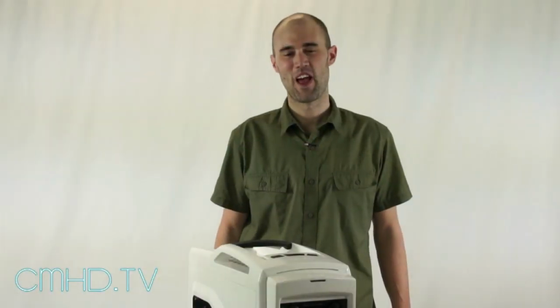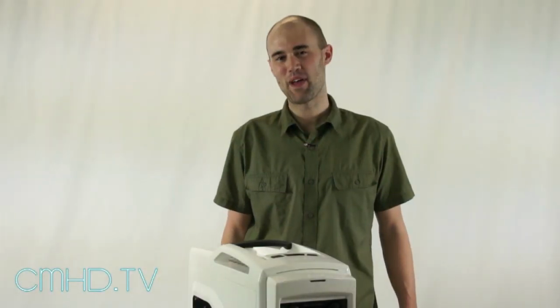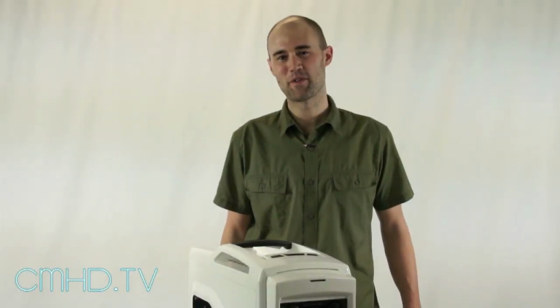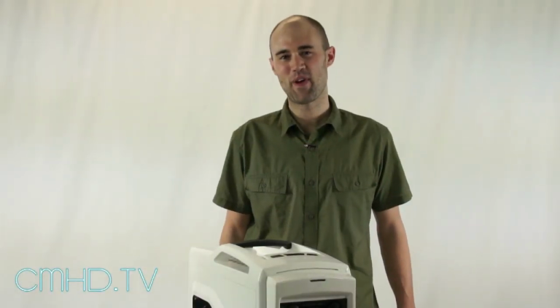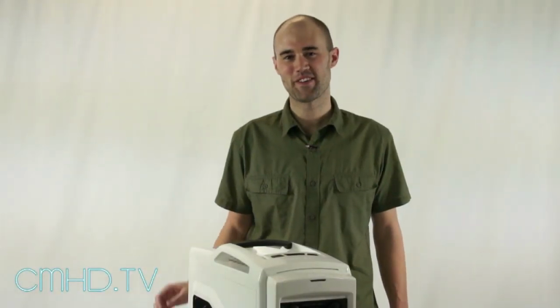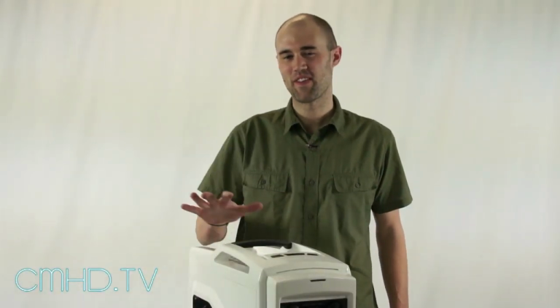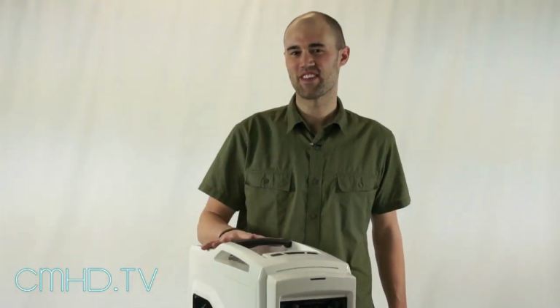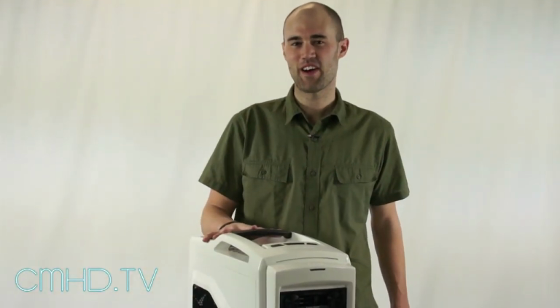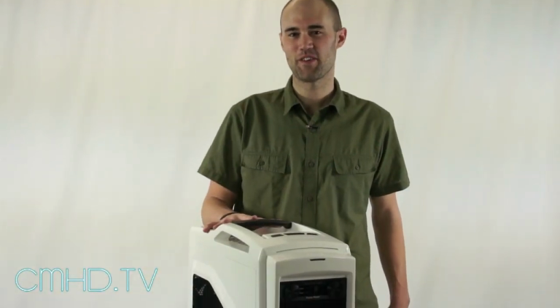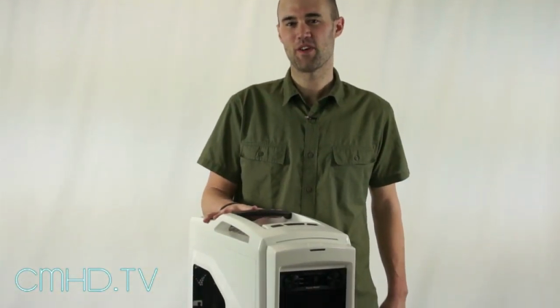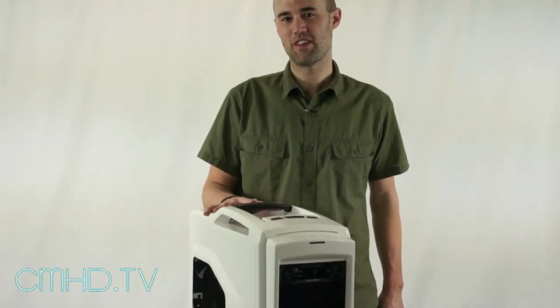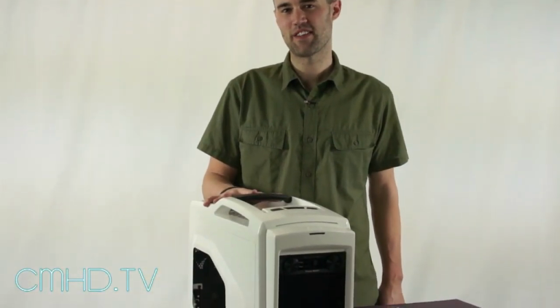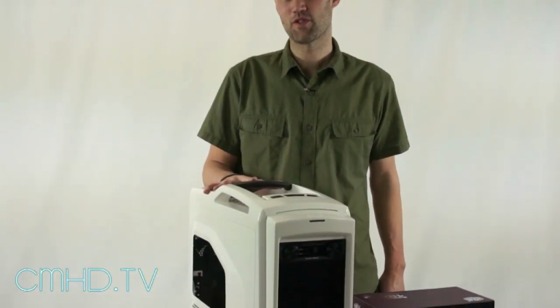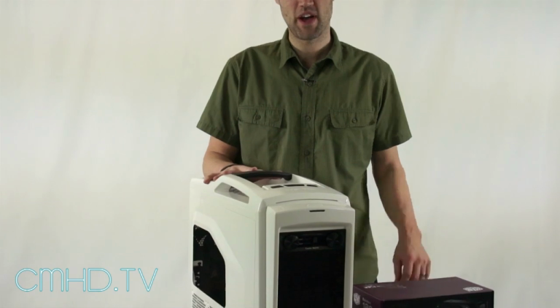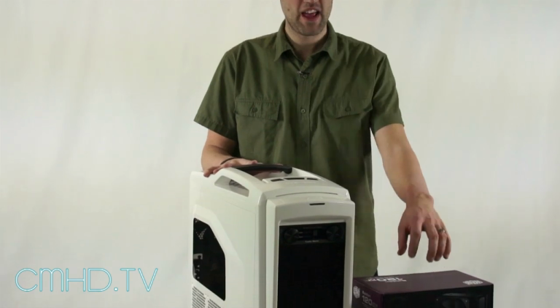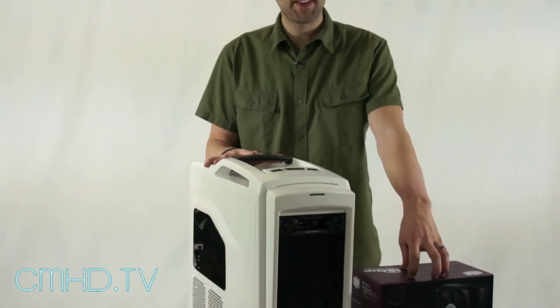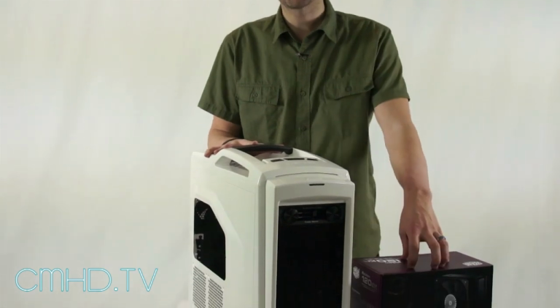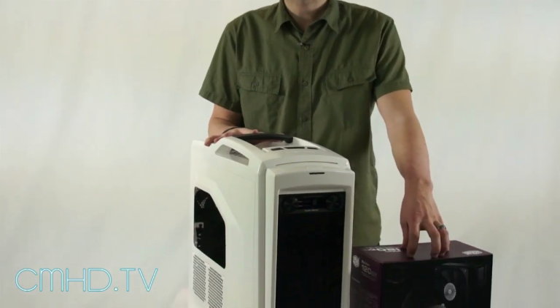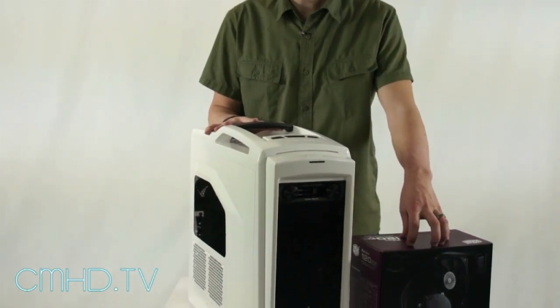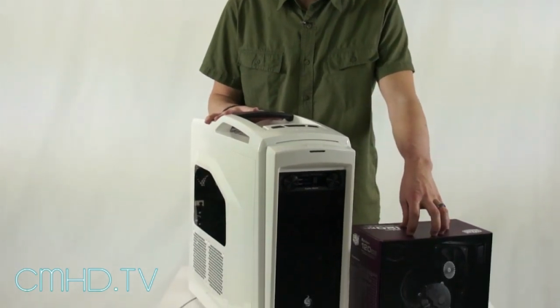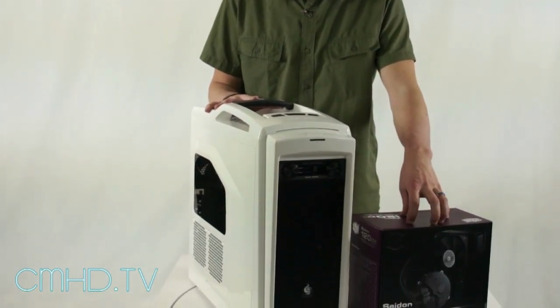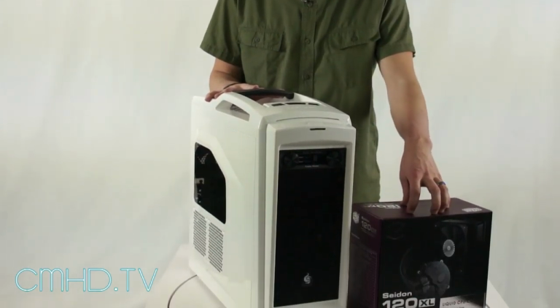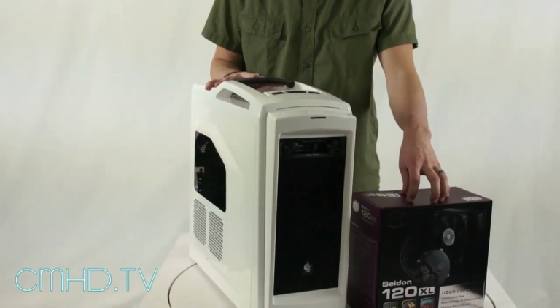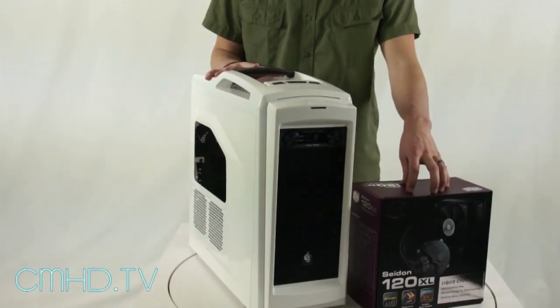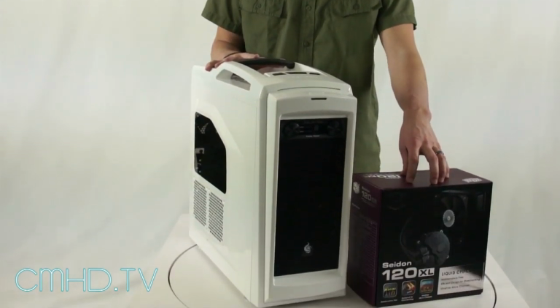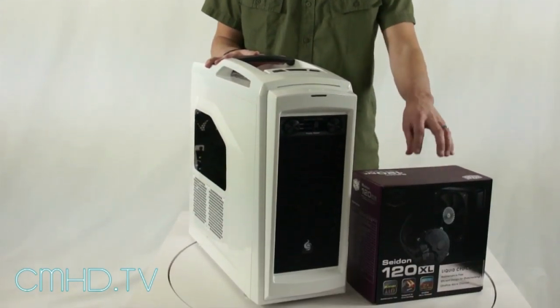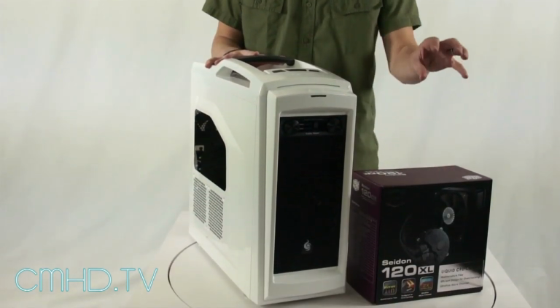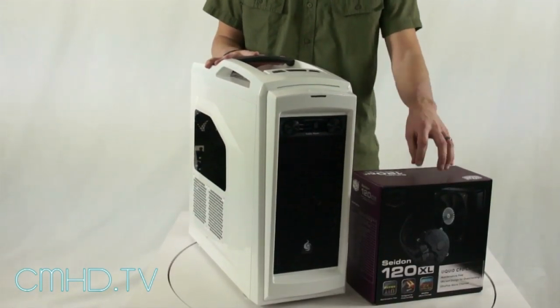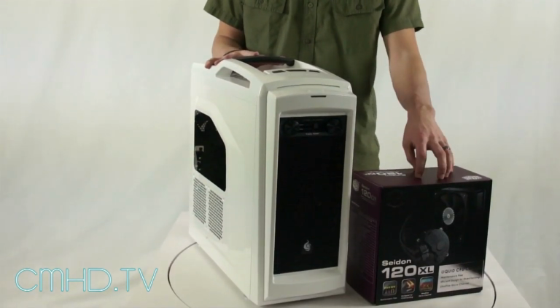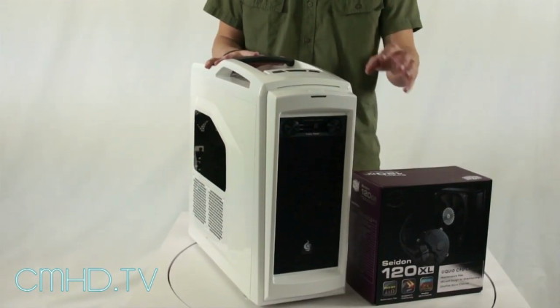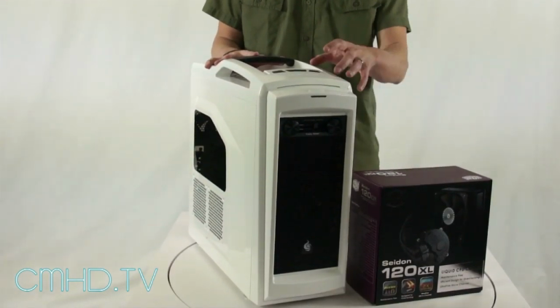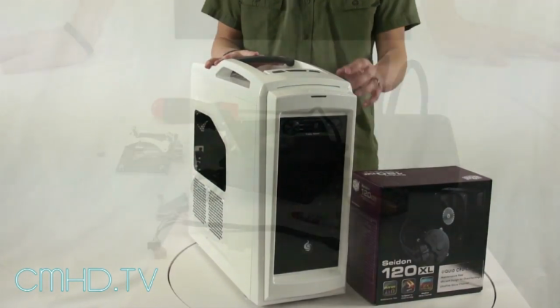I'm Nate from Cooler Master and this is the Scout 2 Advanced Ghost White and this is the Sidon 120XL. In this video we're going to show you how to install the Sidon into the Scout.